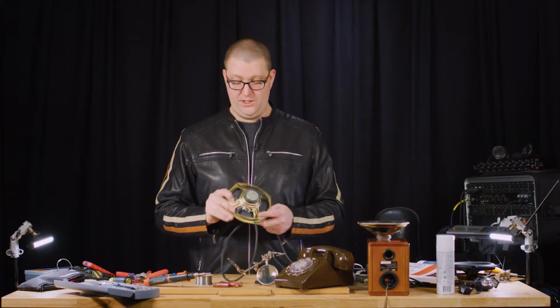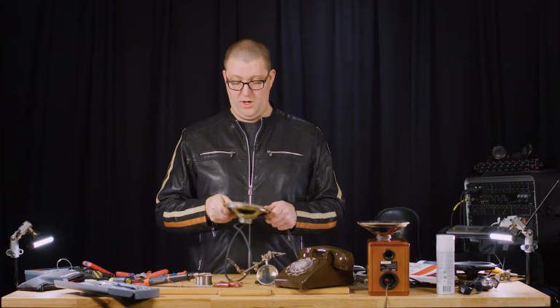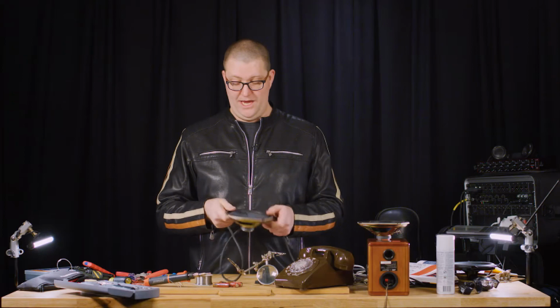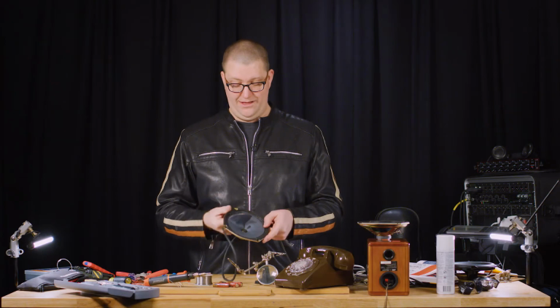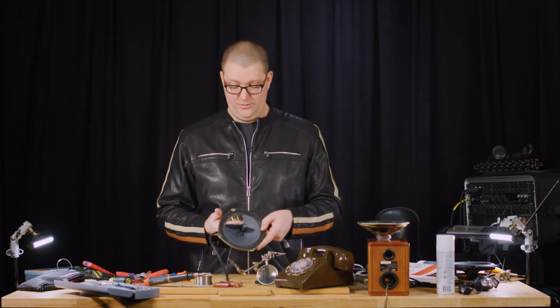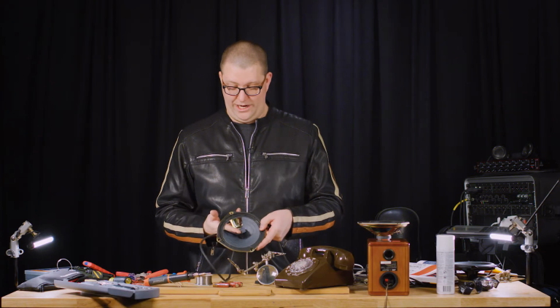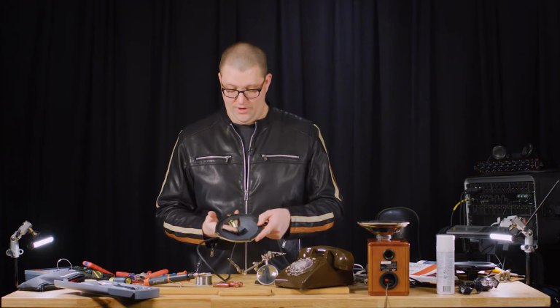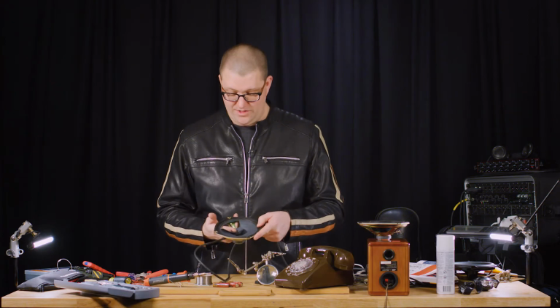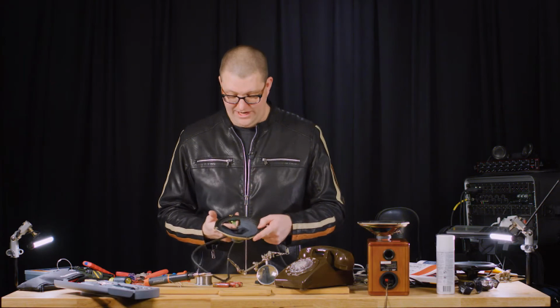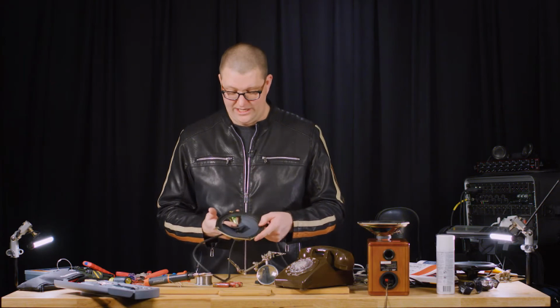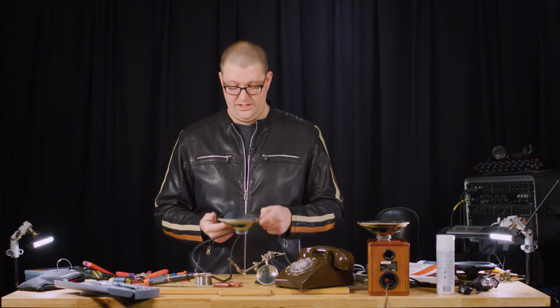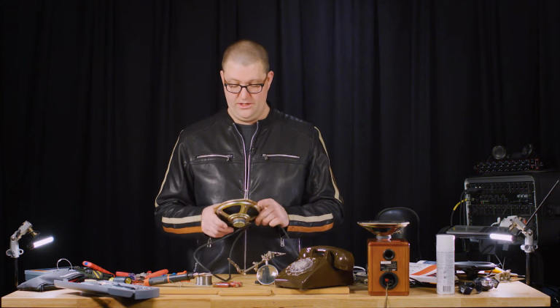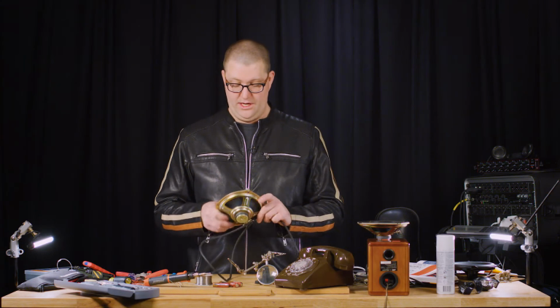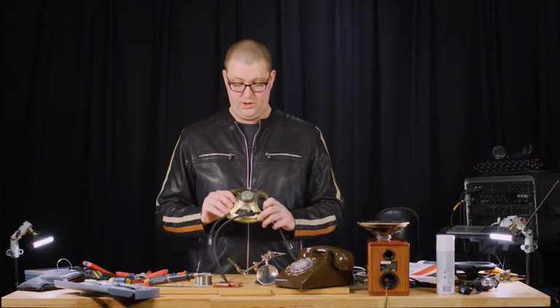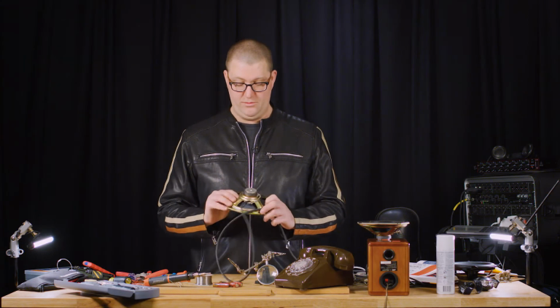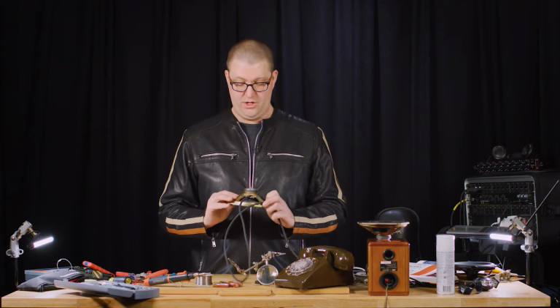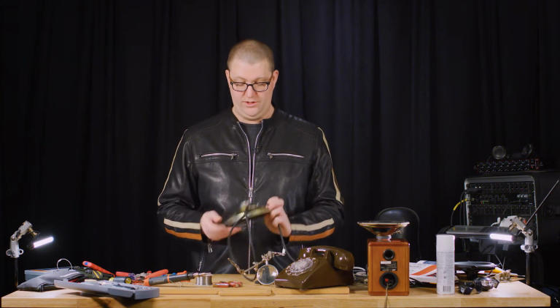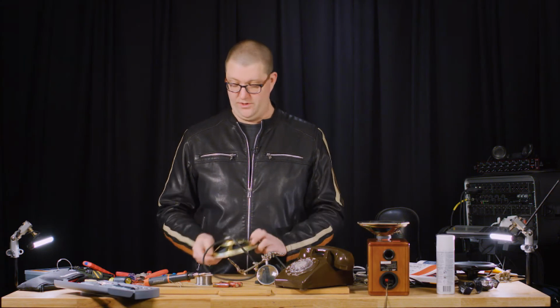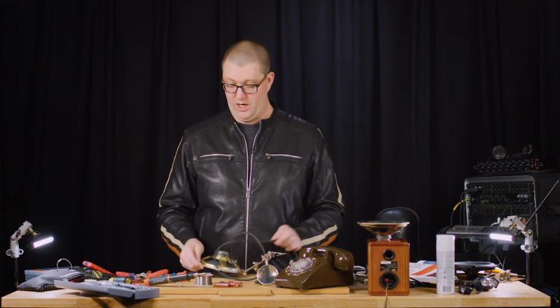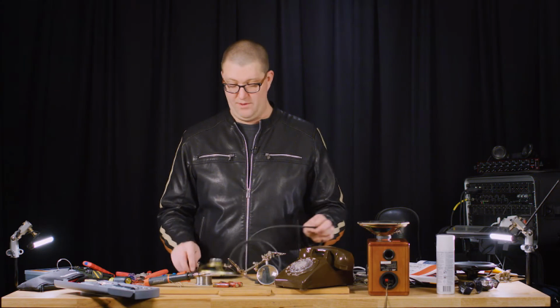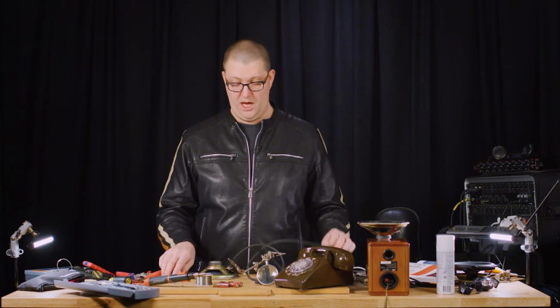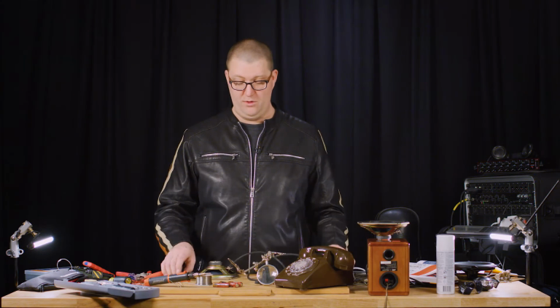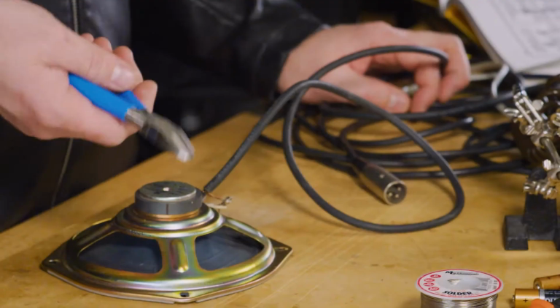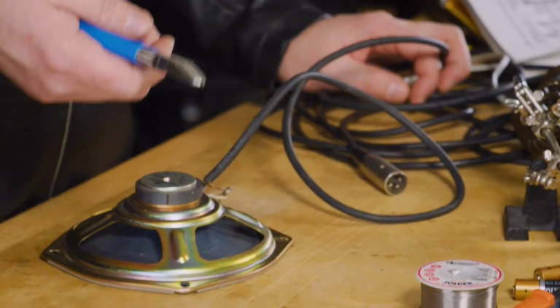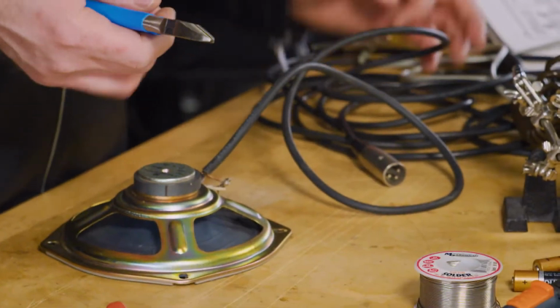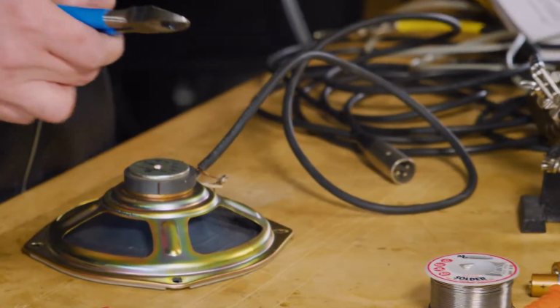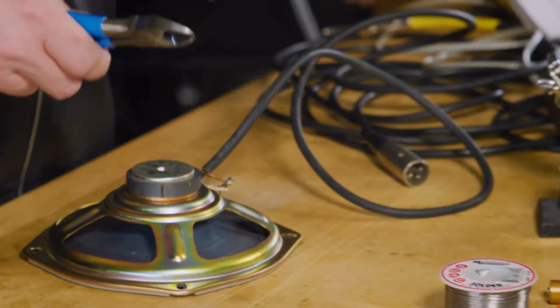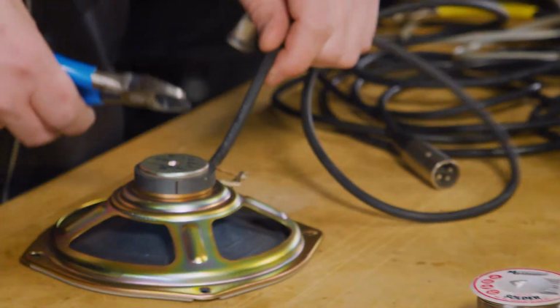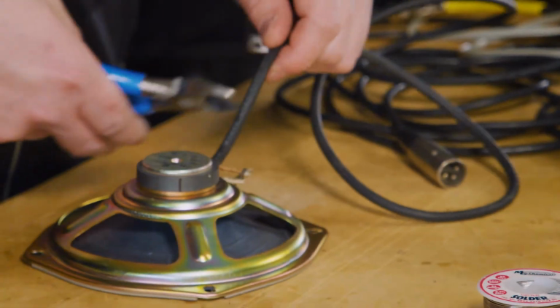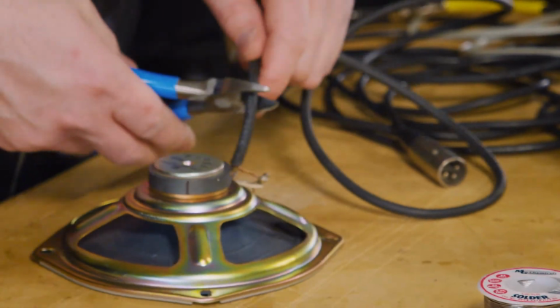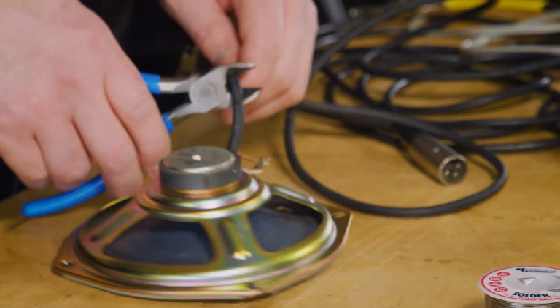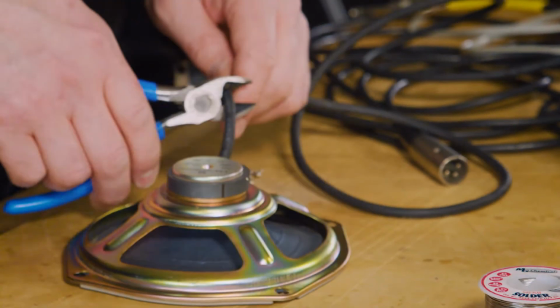This is what I'm making. This one I ripped by accident, so I'm just going to cut off my cable and make a new one, and we'll try it out on a kick drum later.